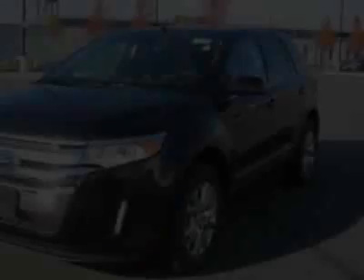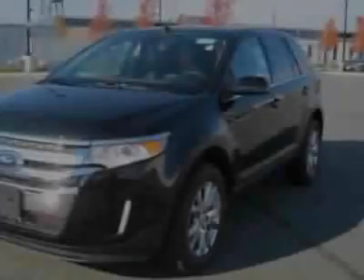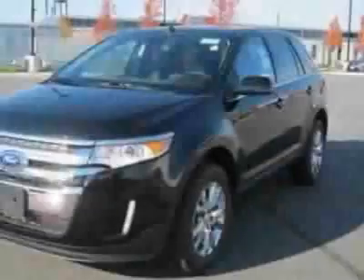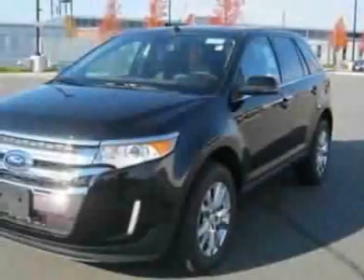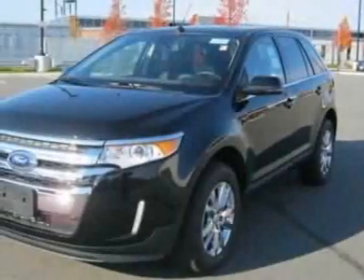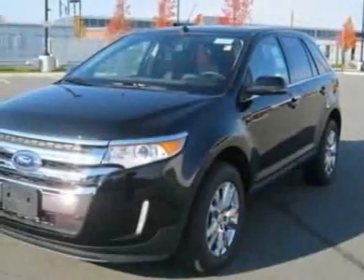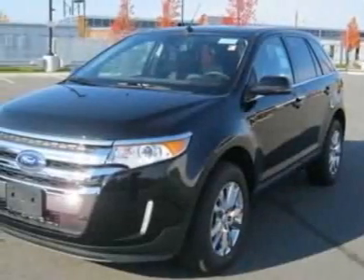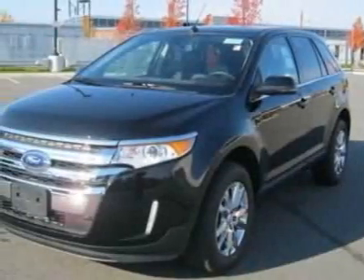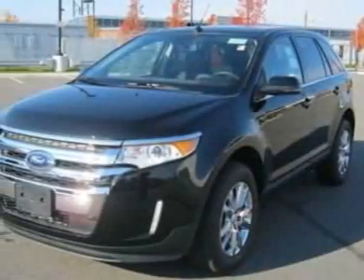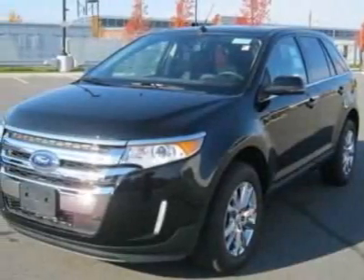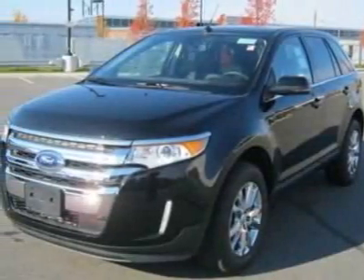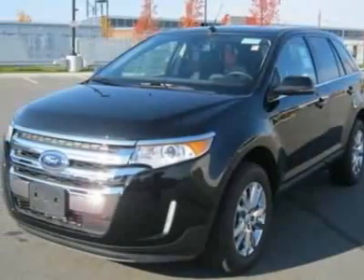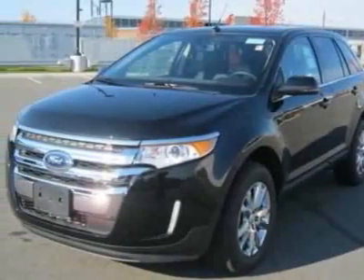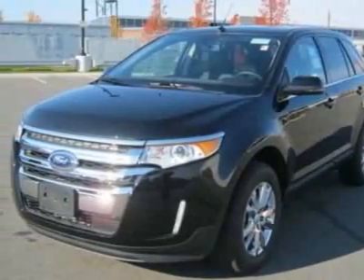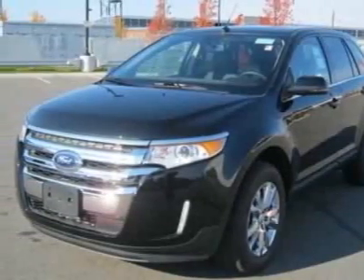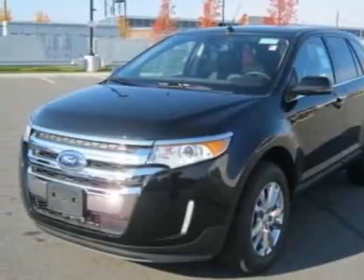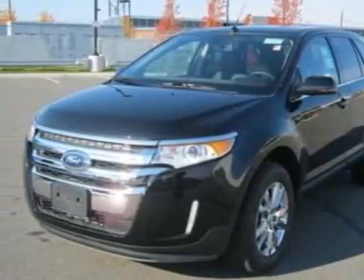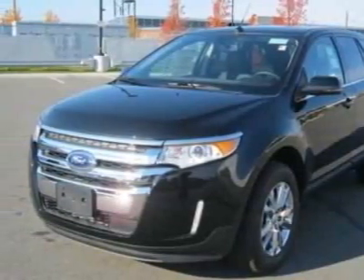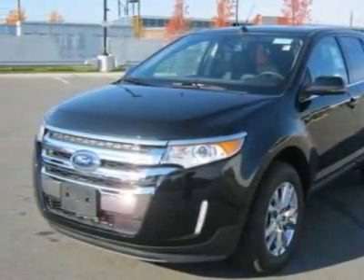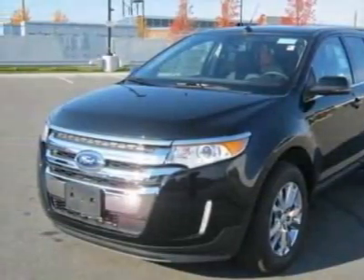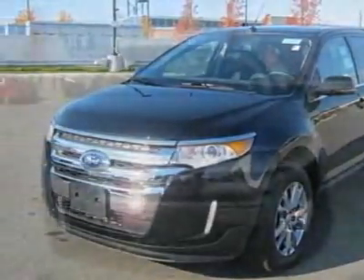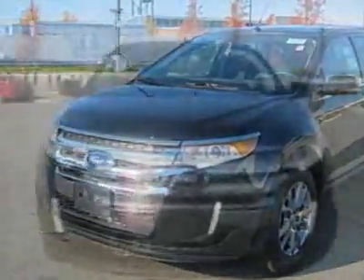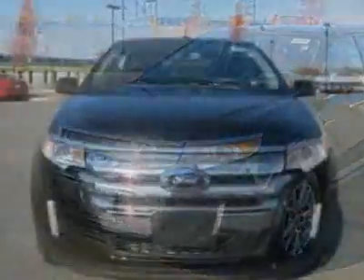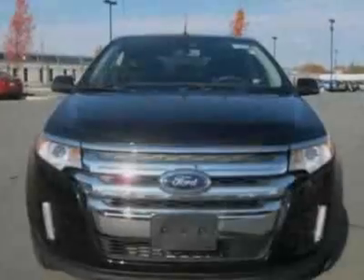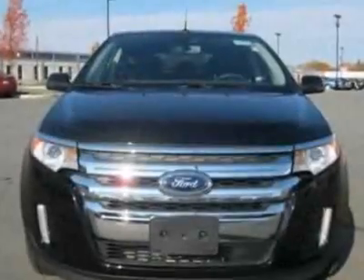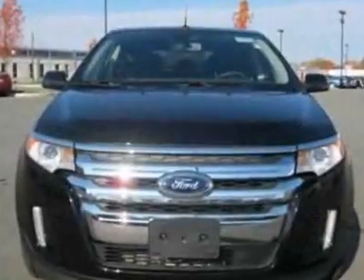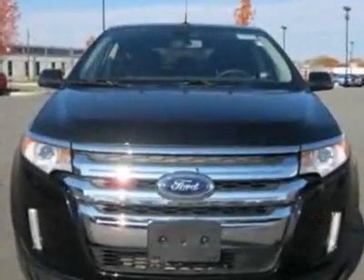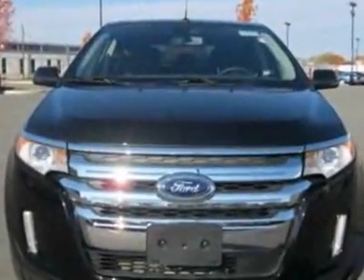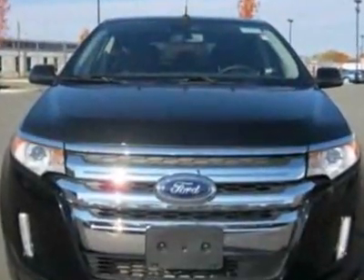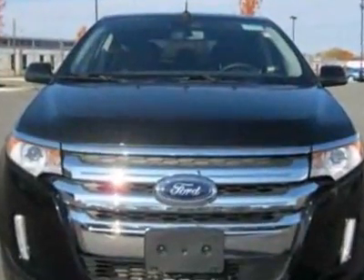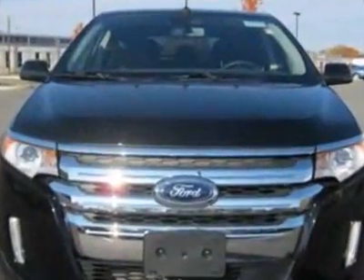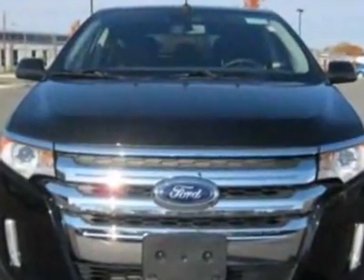Look at this new 2012 Ford Edge. For your protection, this vehicle has a full factory warranty.